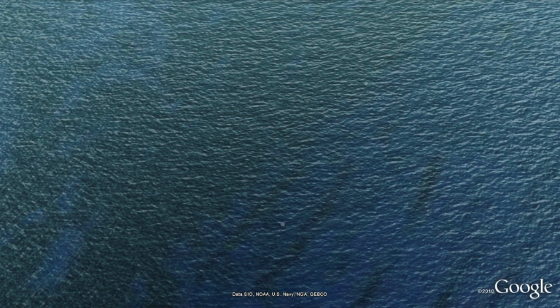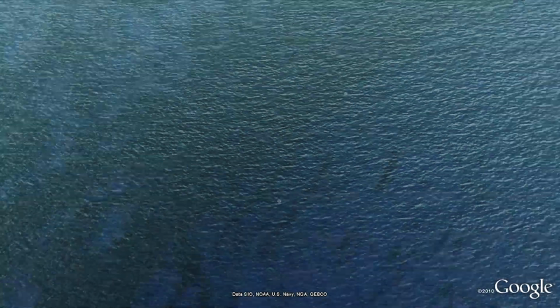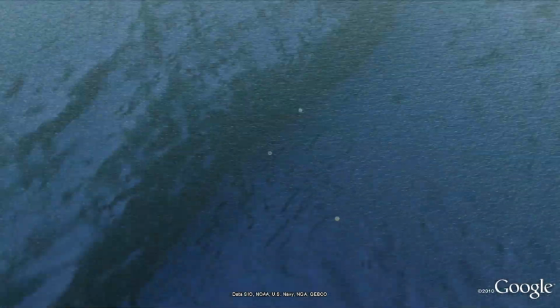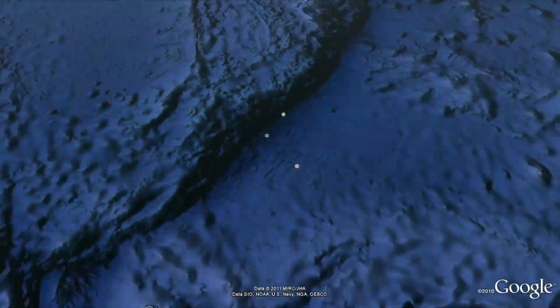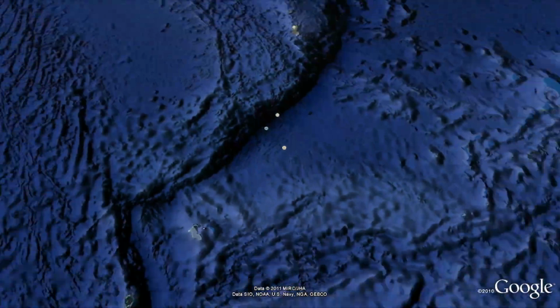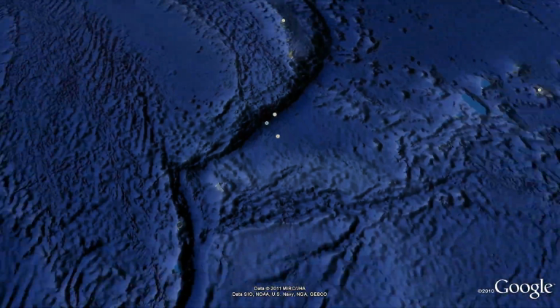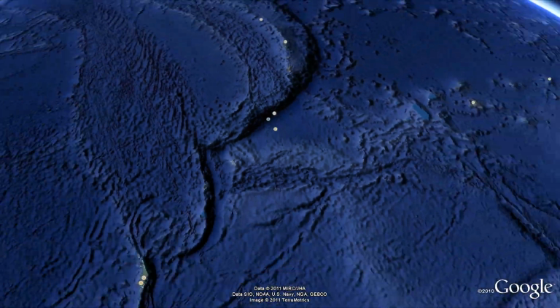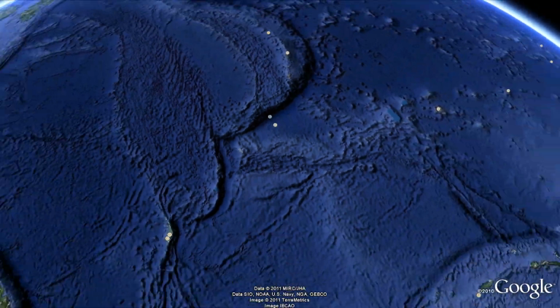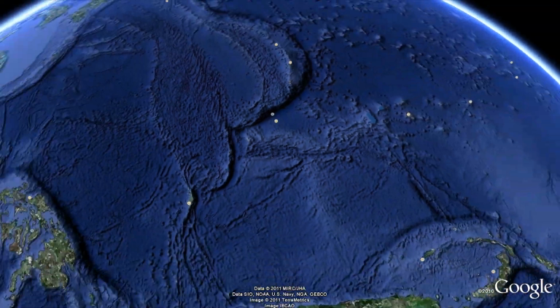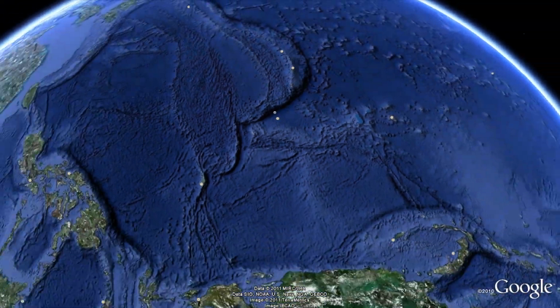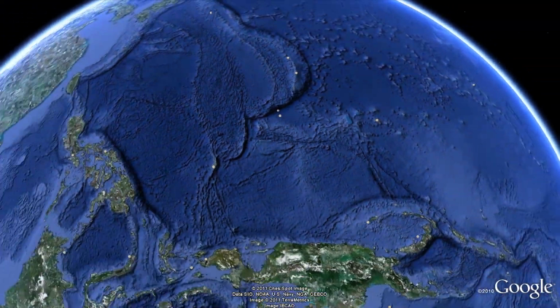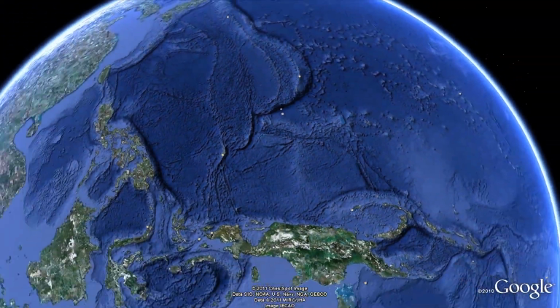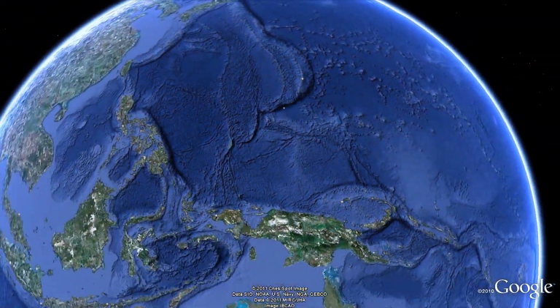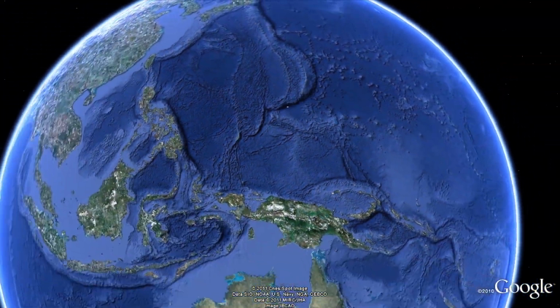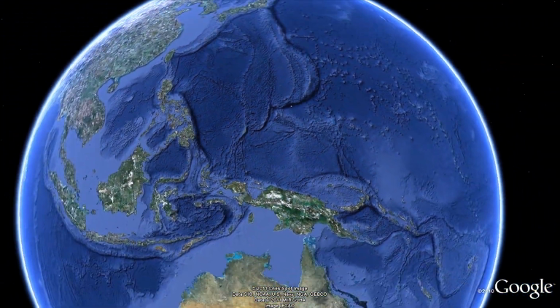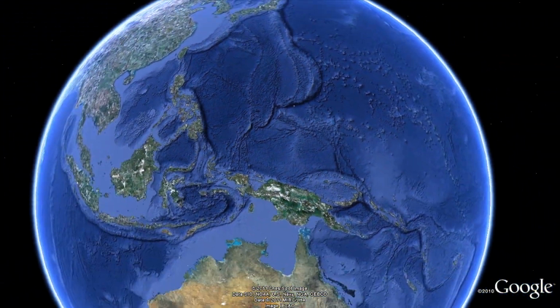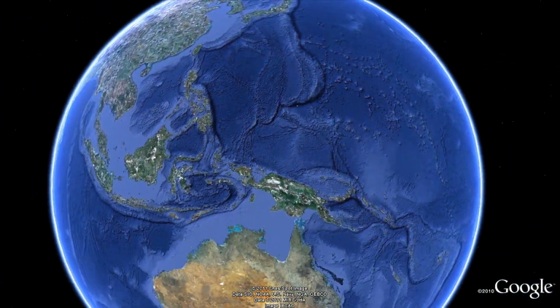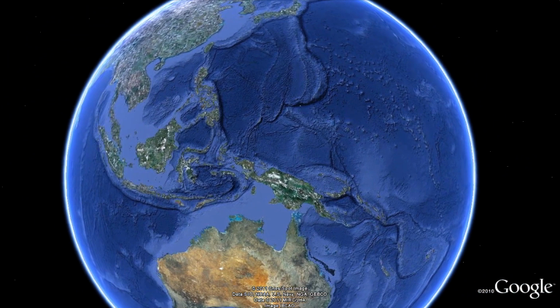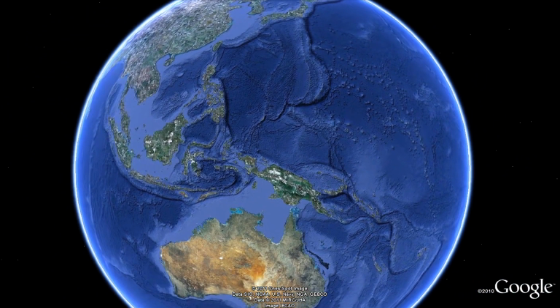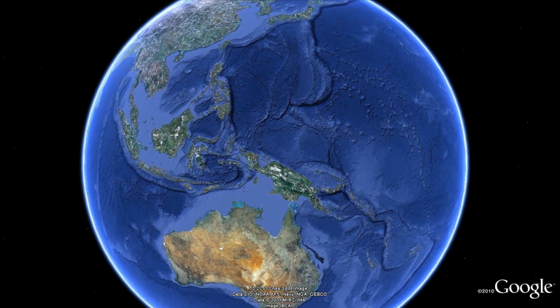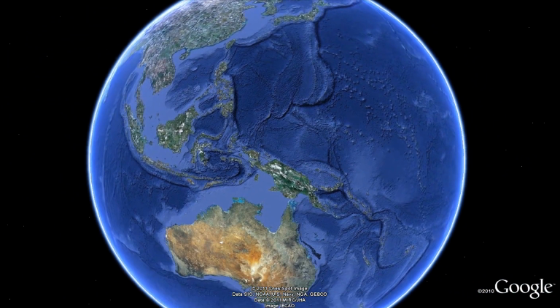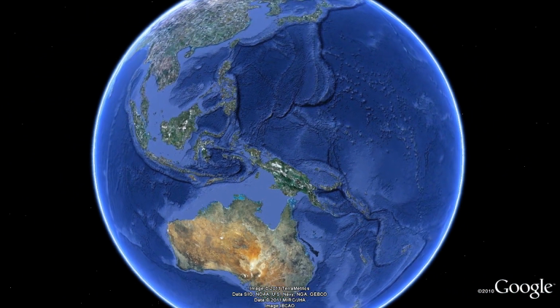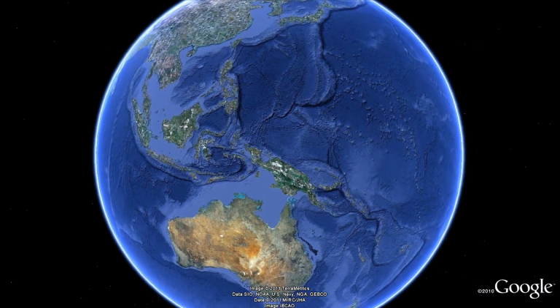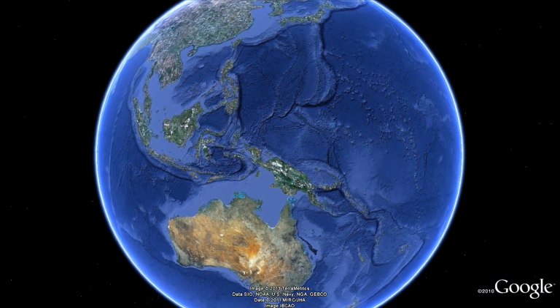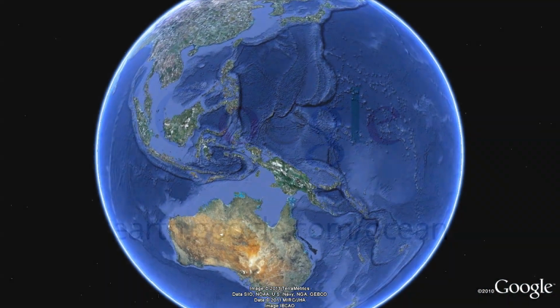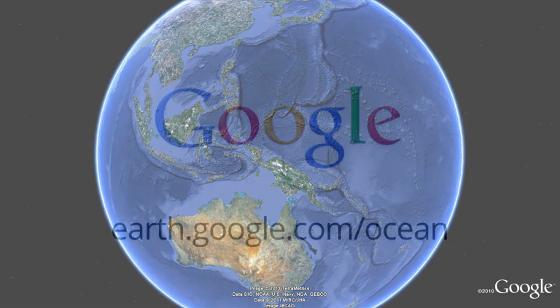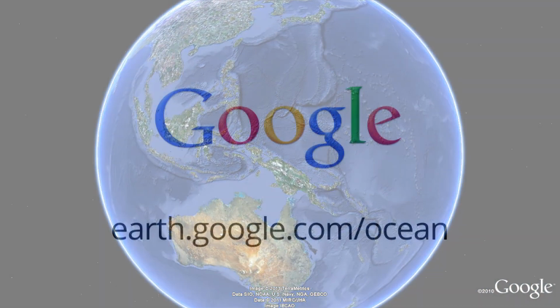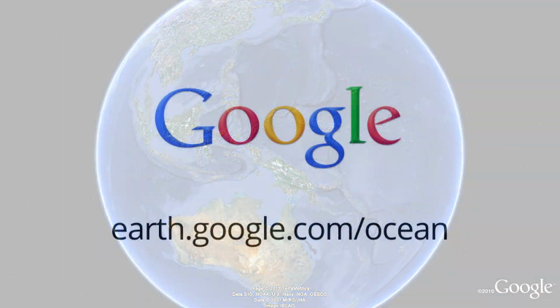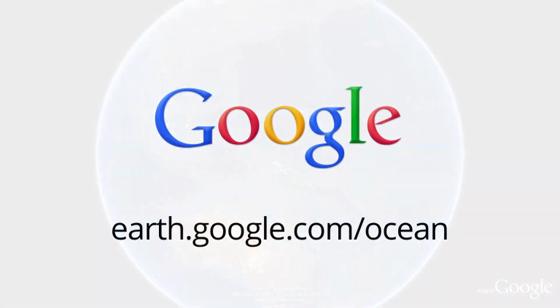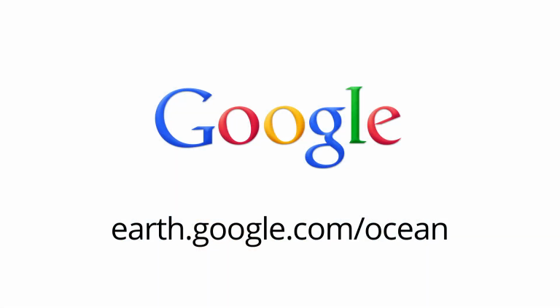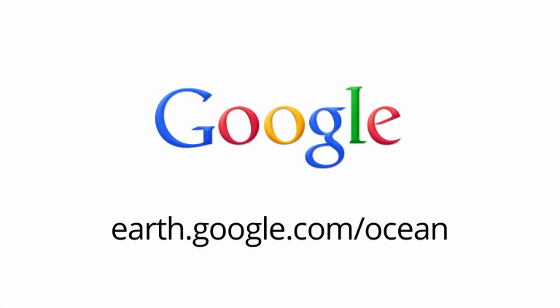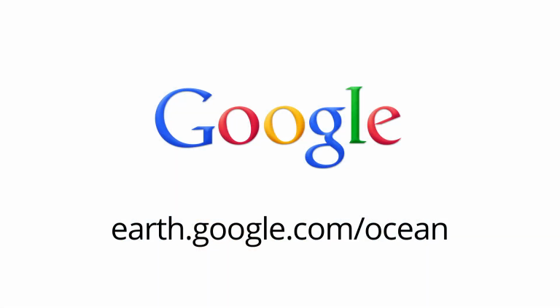Now that you've visited five more Hope Spots, dive deeper into the ocean and explore on your own using Google Earth.